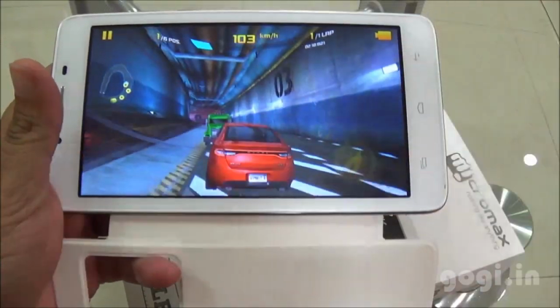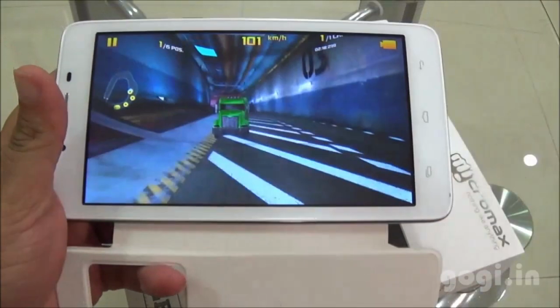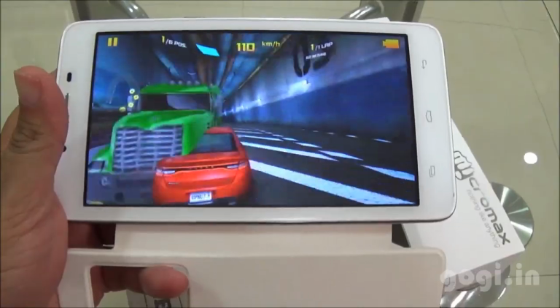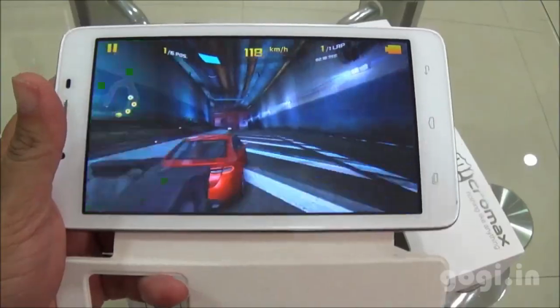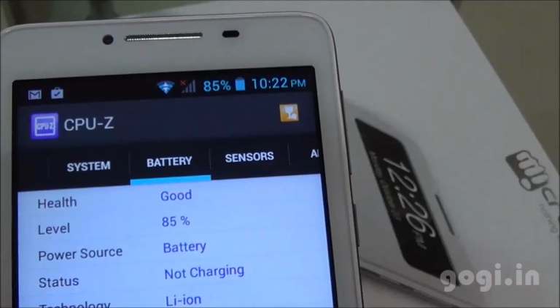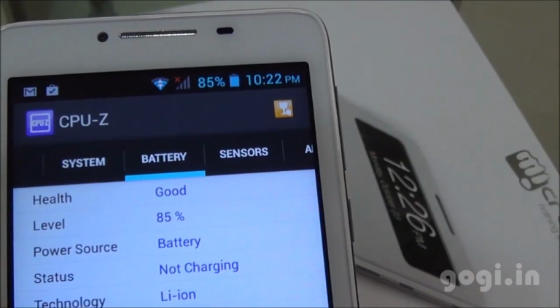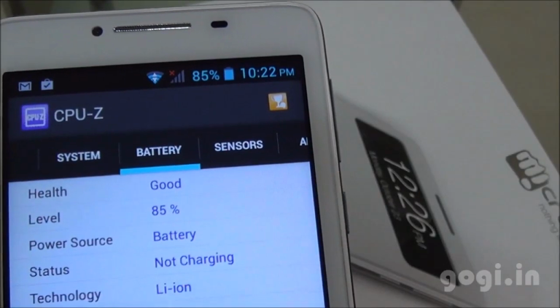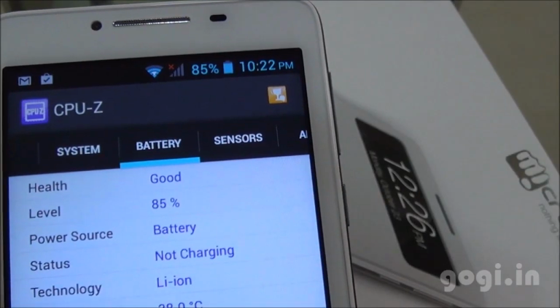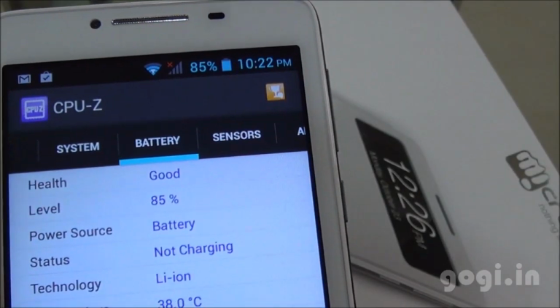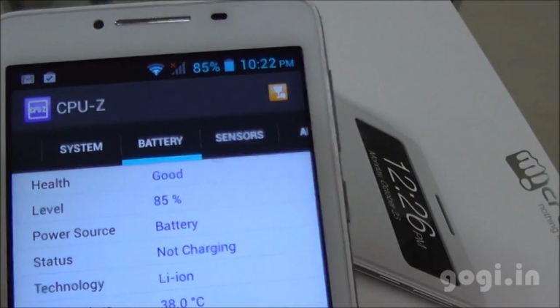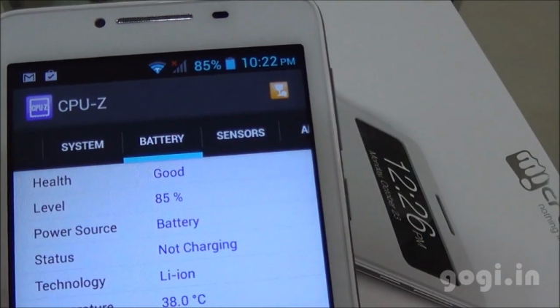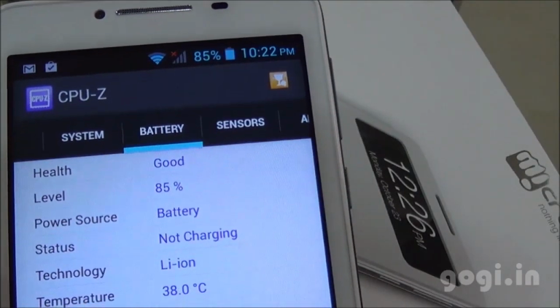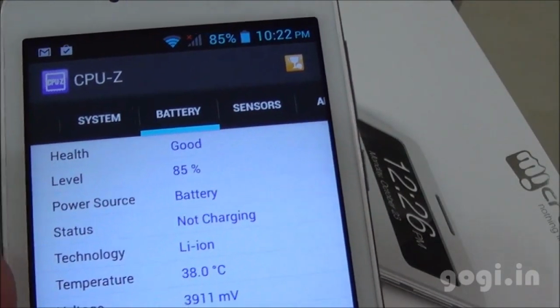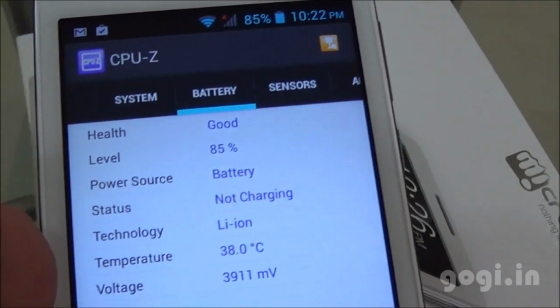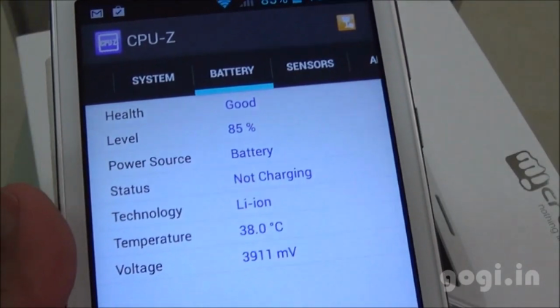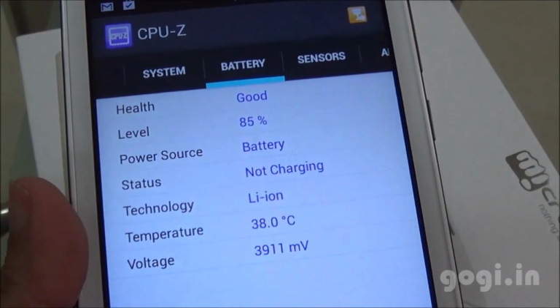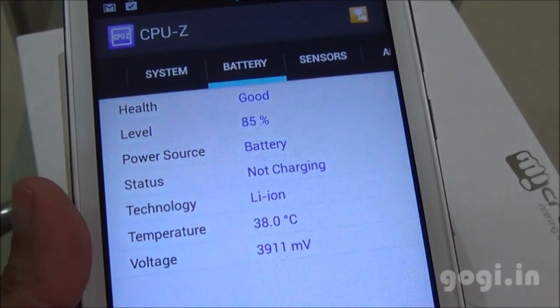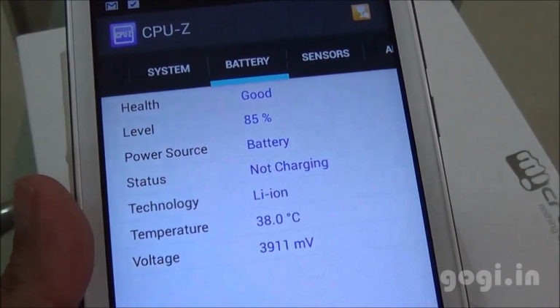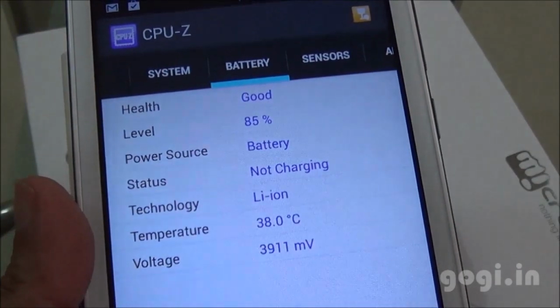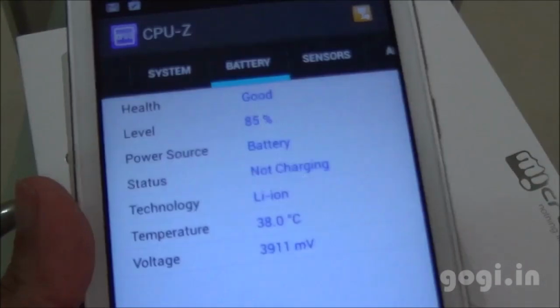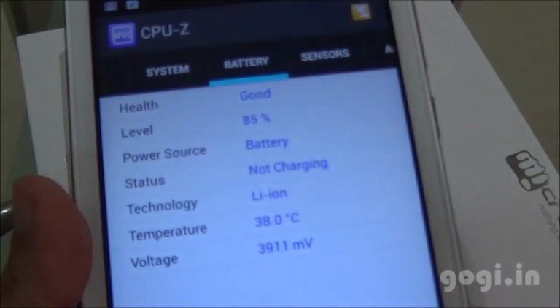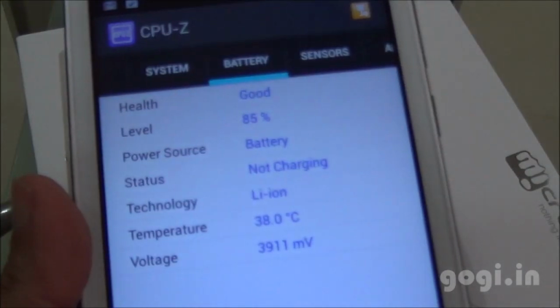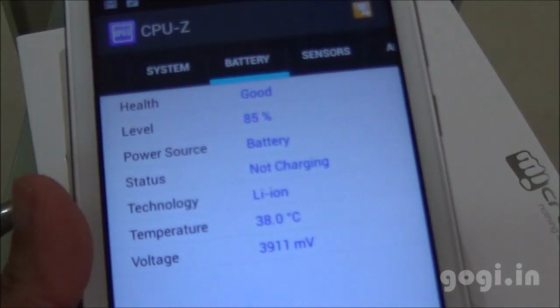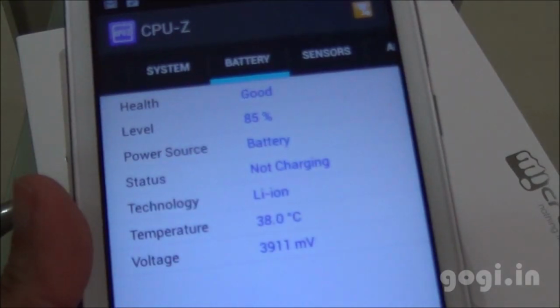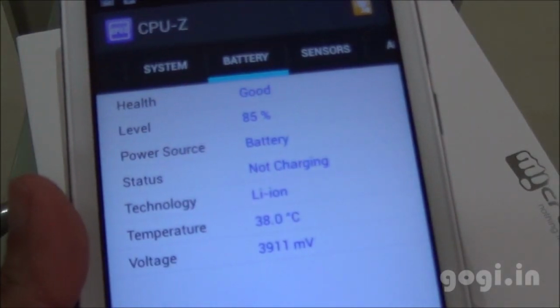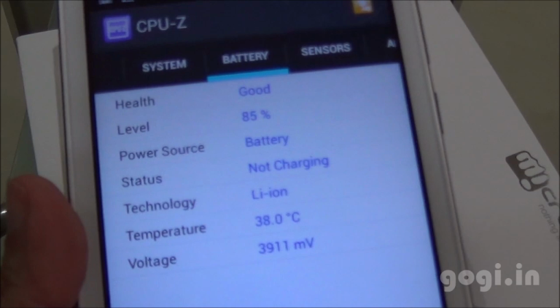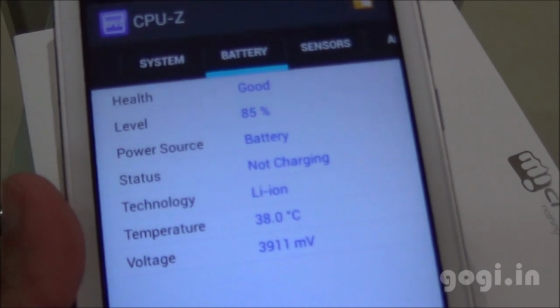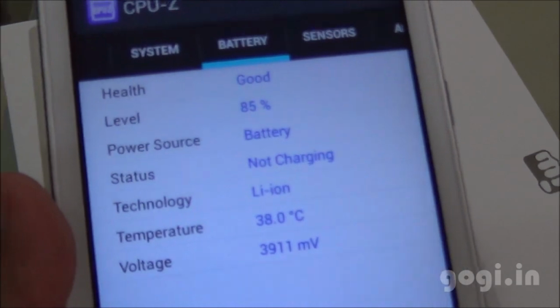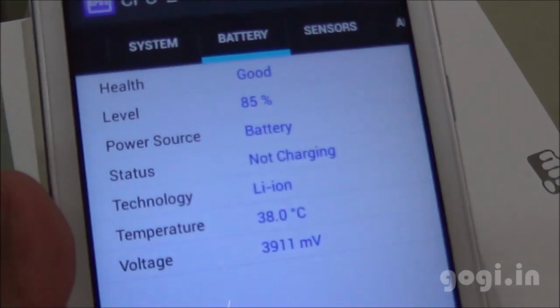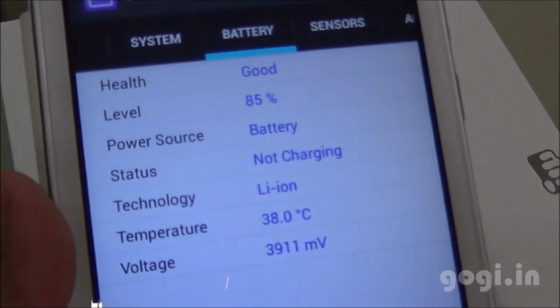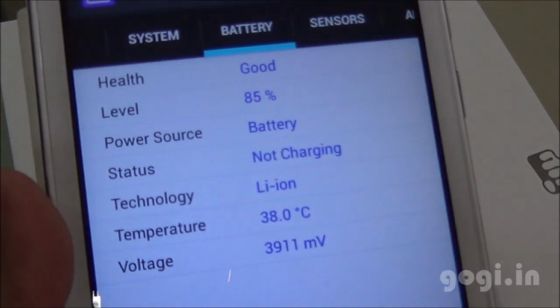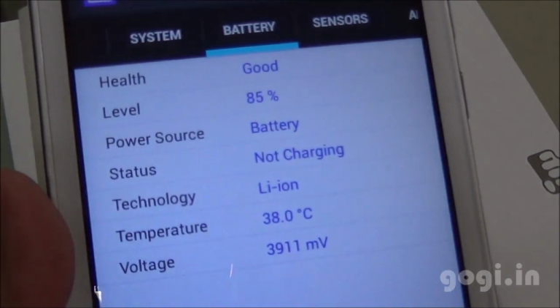I have been using this handset for around 35 minutes. The battery dropped by 6% and the maximum temperature is 38 degrees.